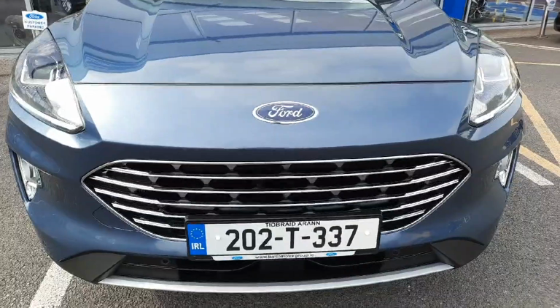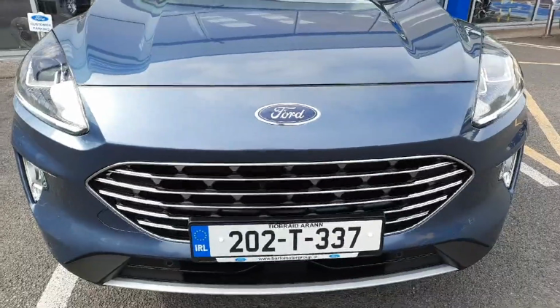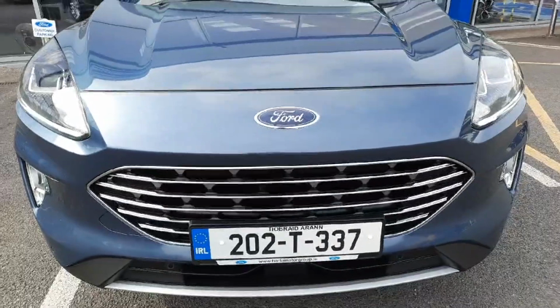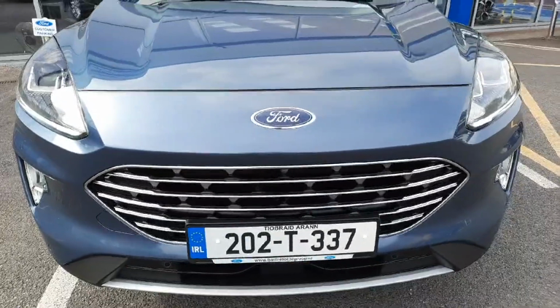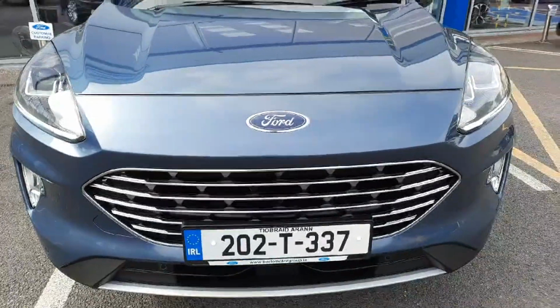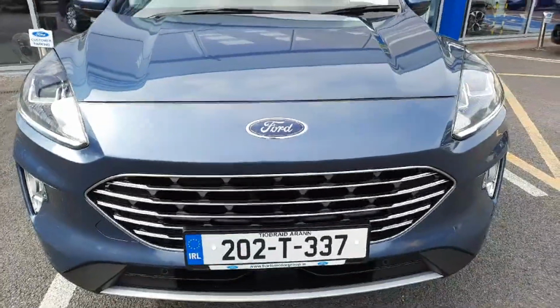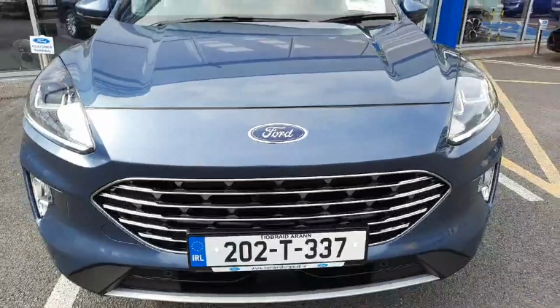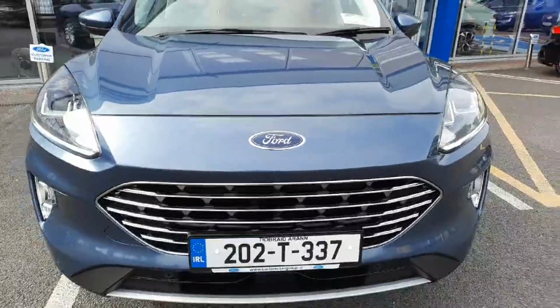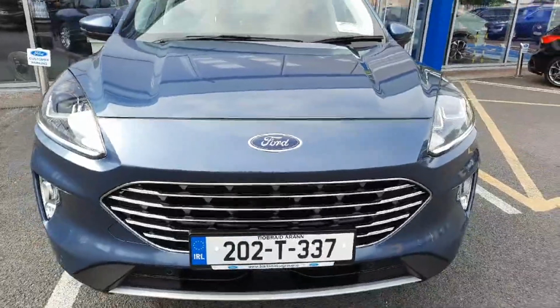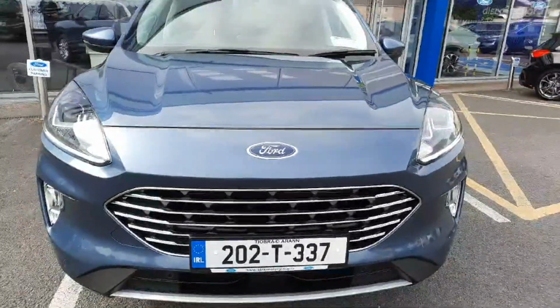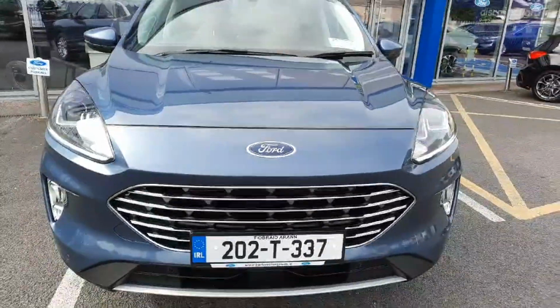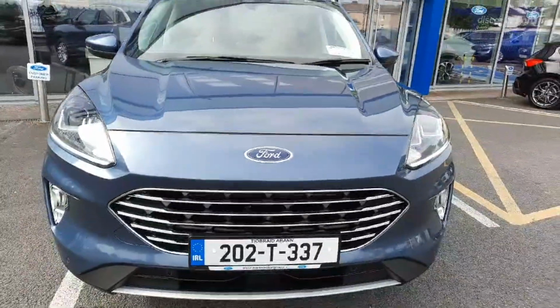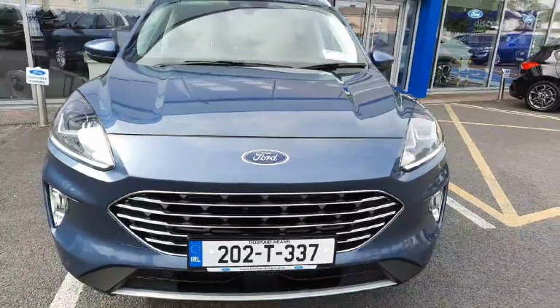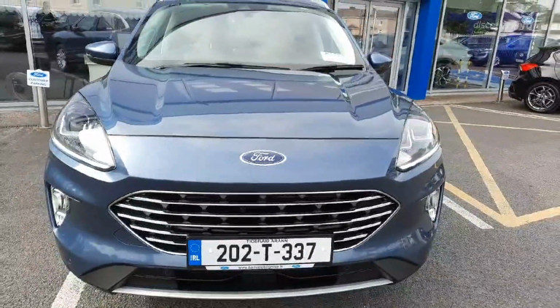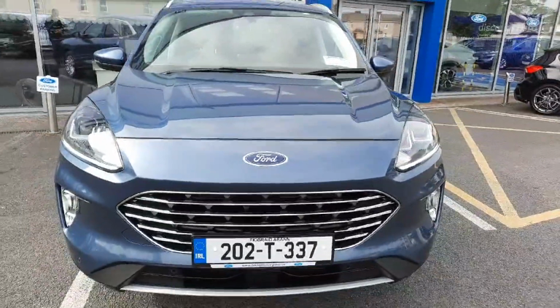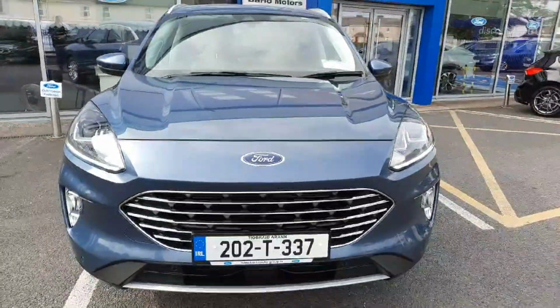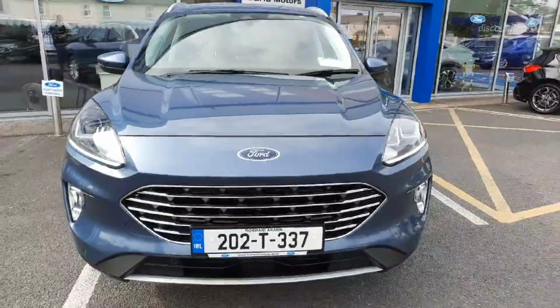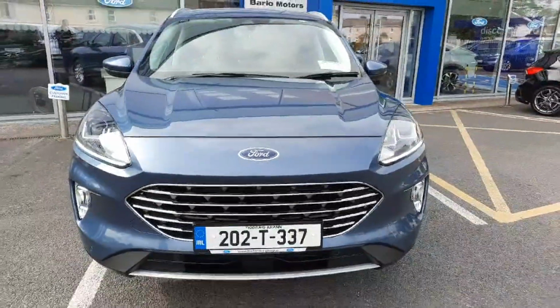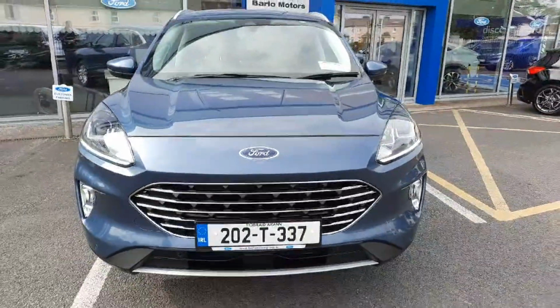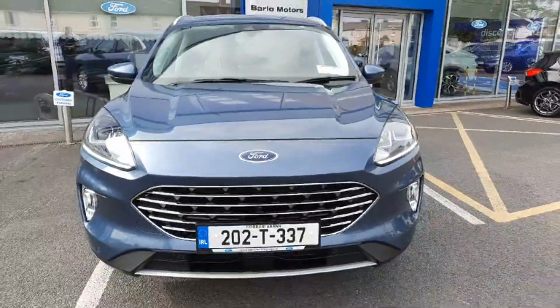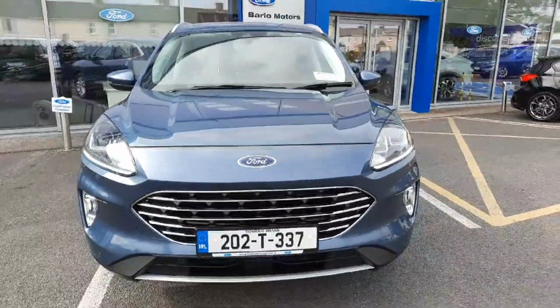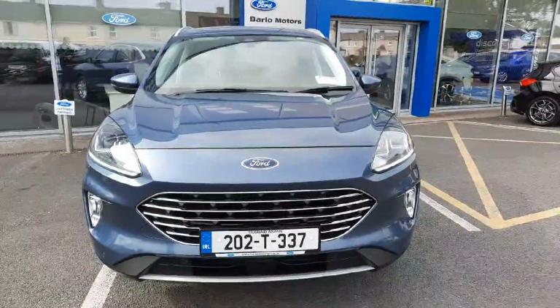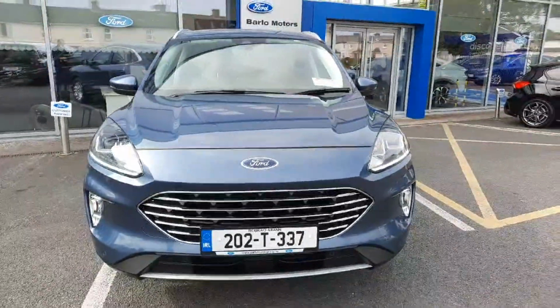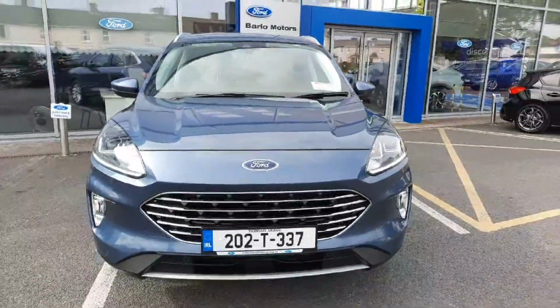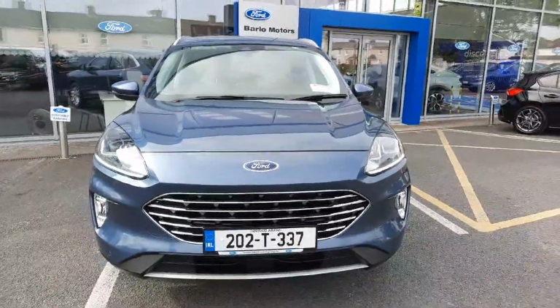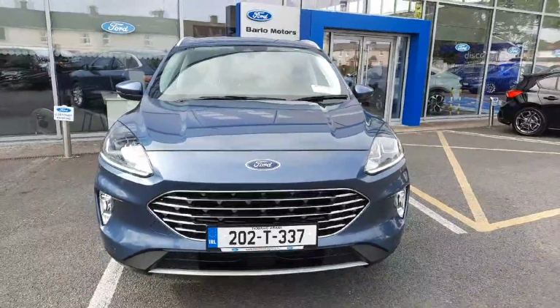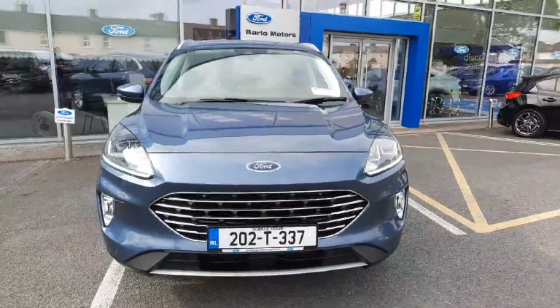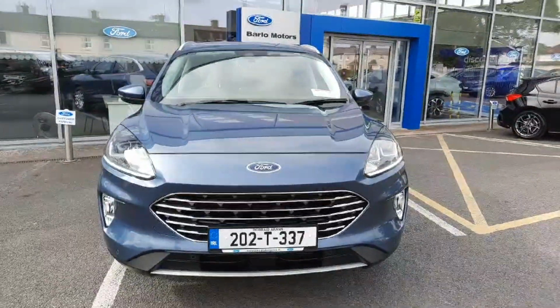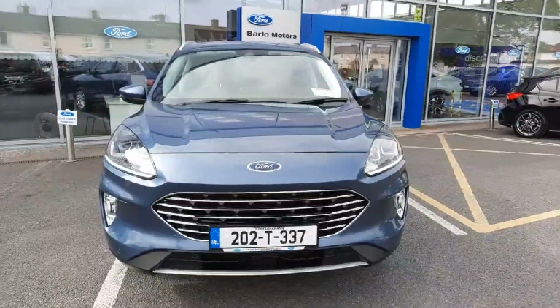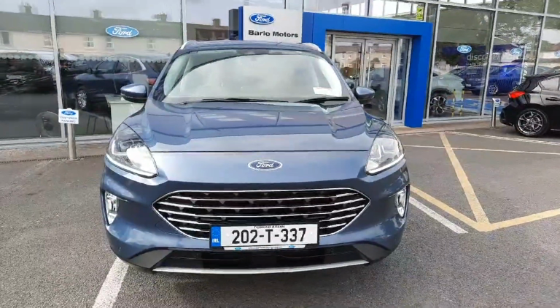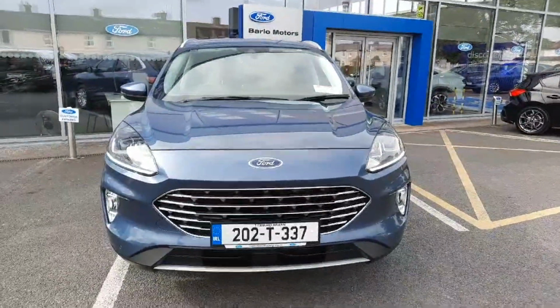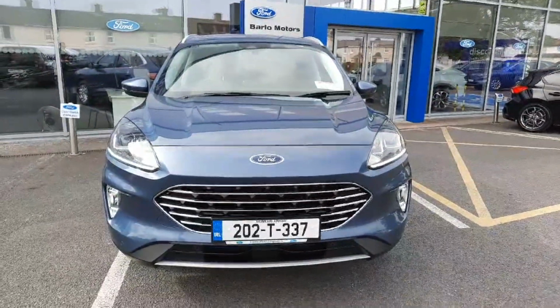If you need any more information on this car, you can give us a call on 052 6125 300. Thanks.